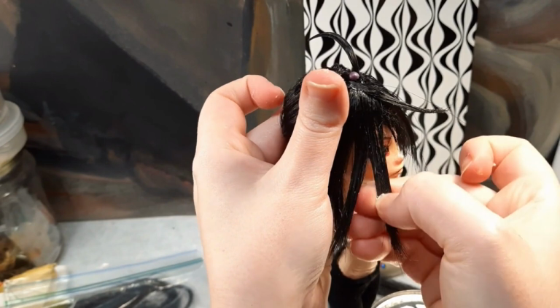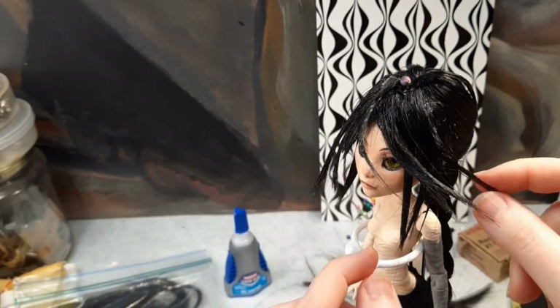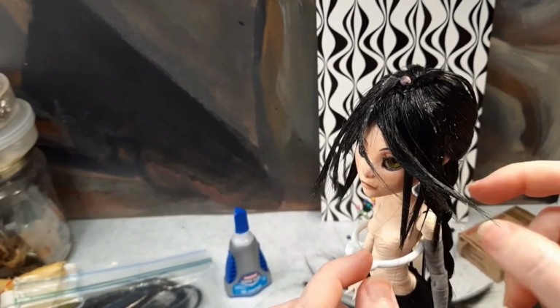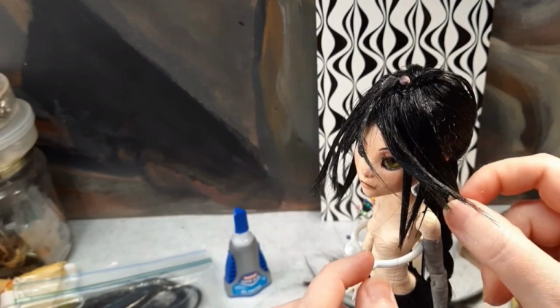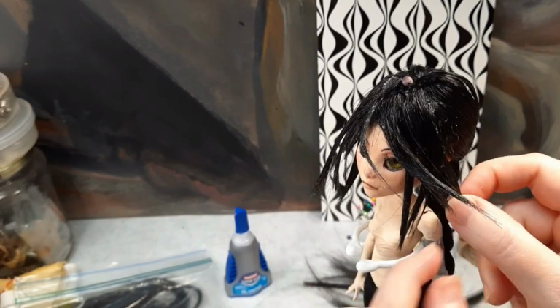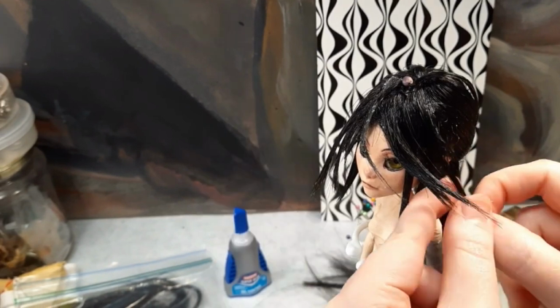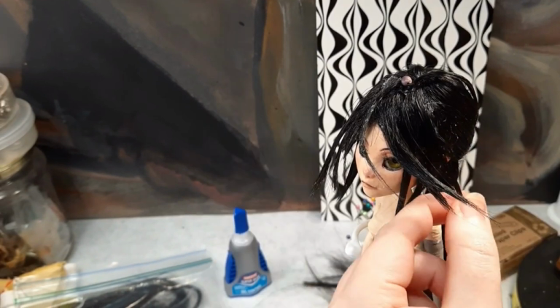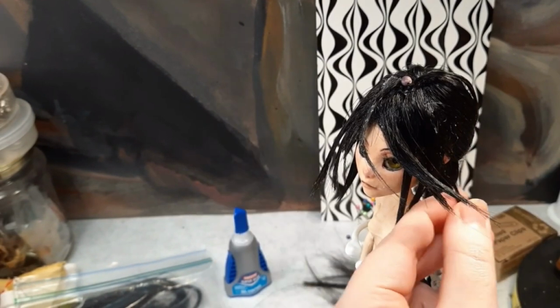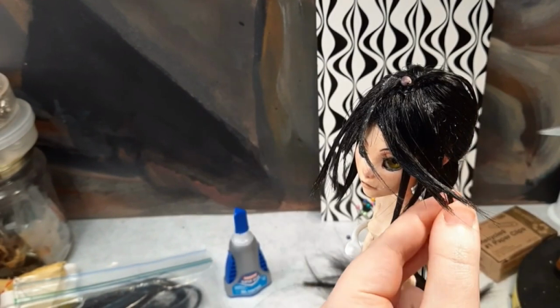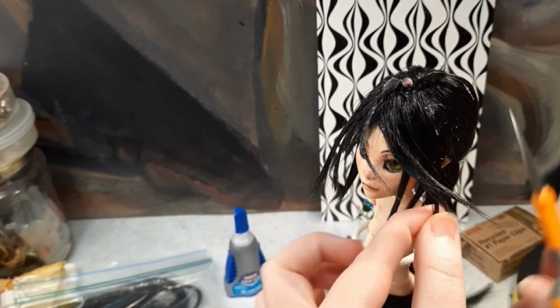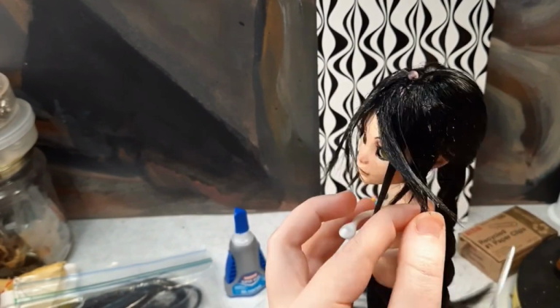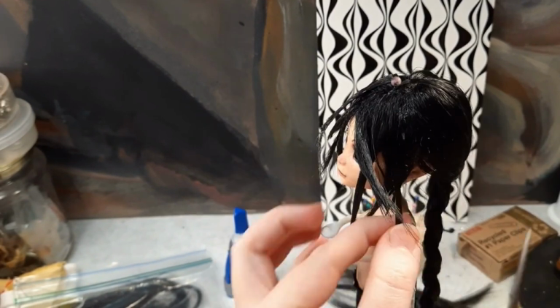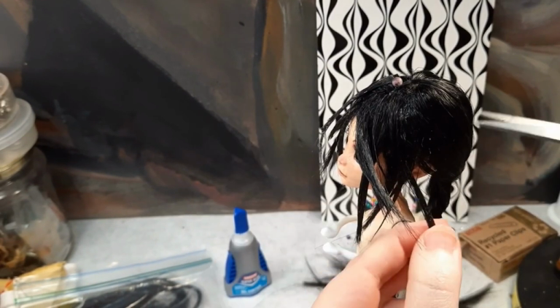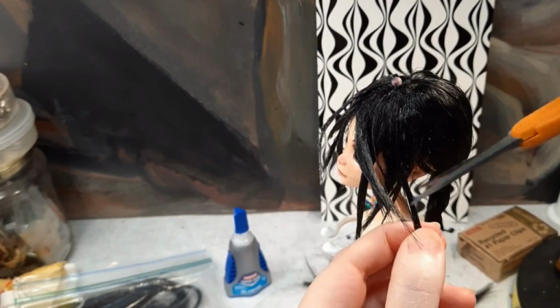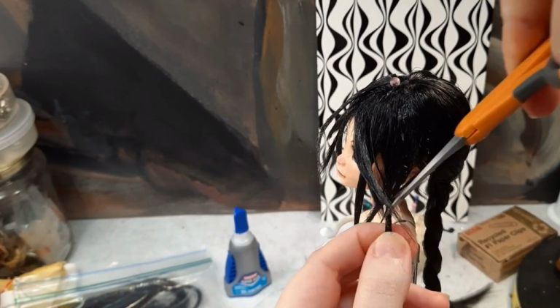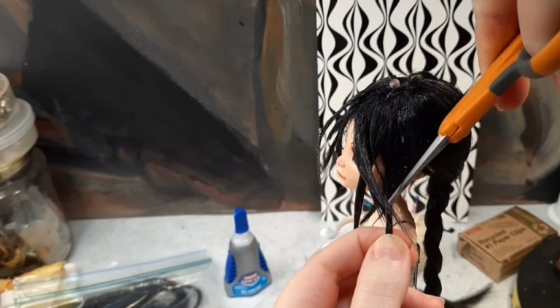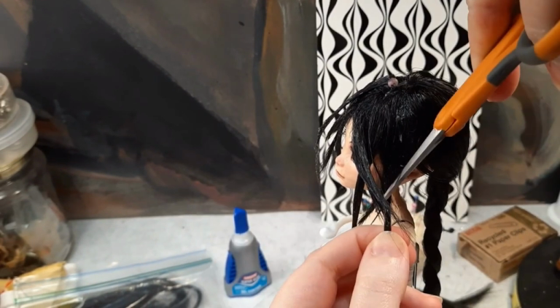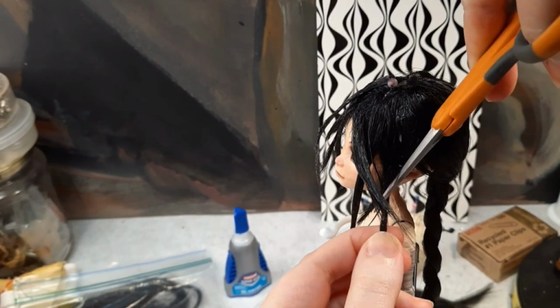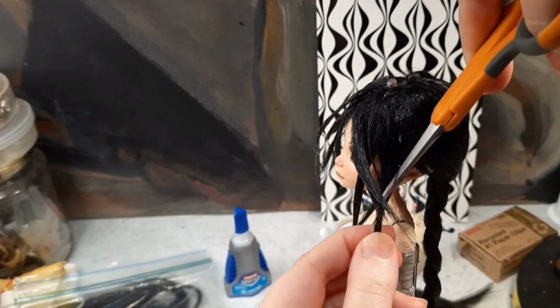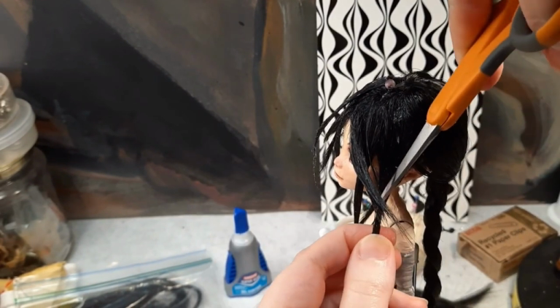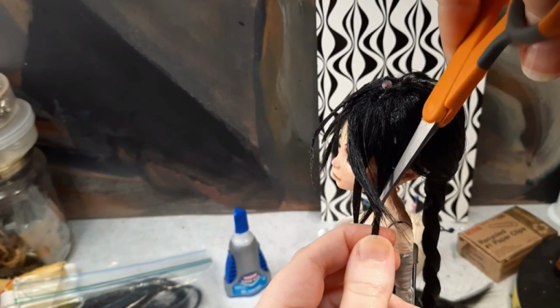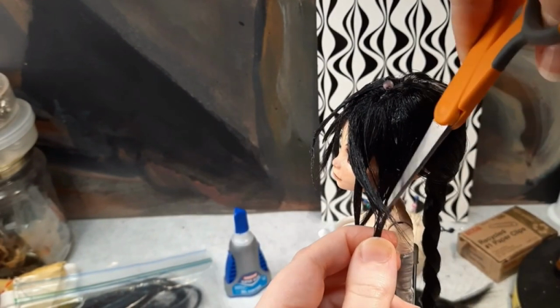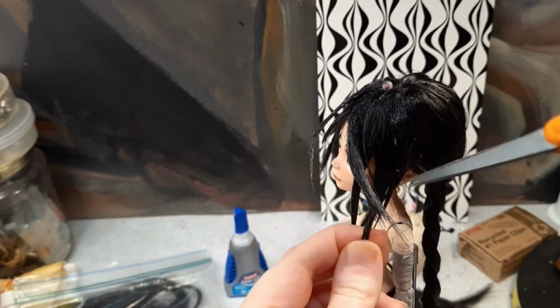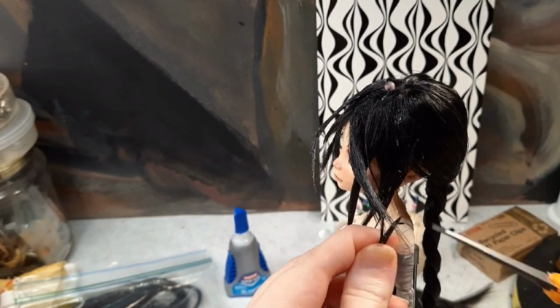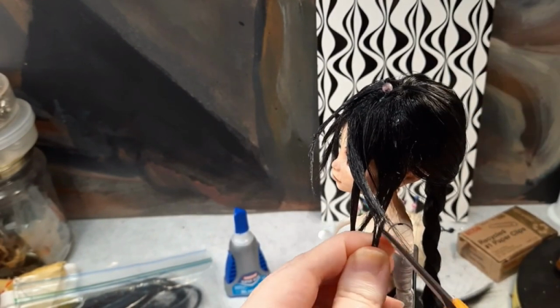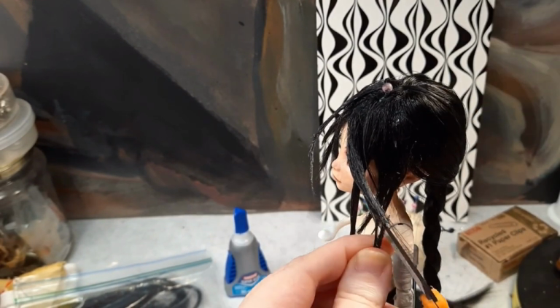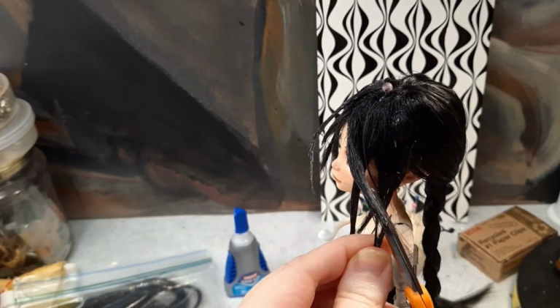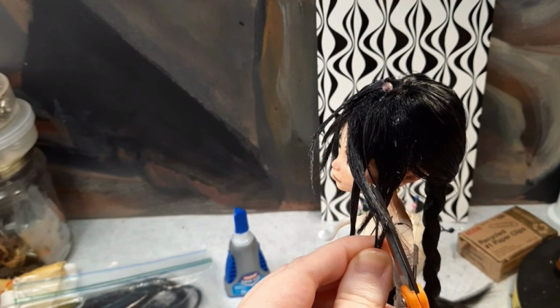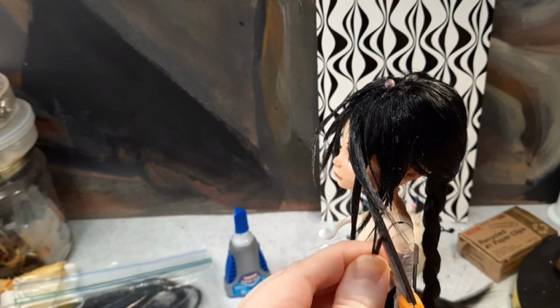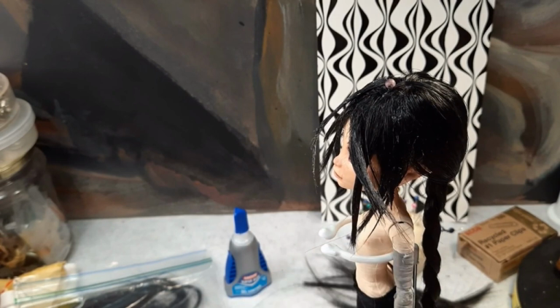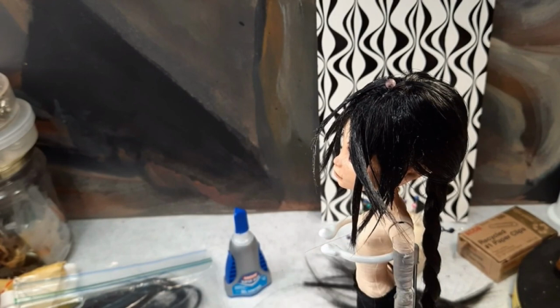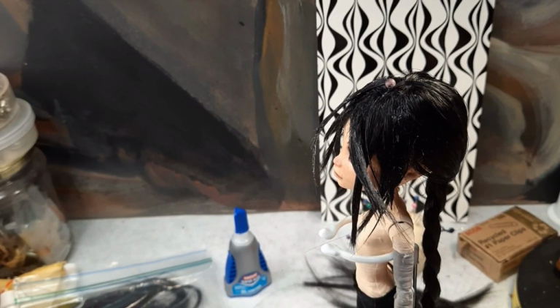After the glue partially dries, I refine the hair with my scissors until everything is in the shape that I want.